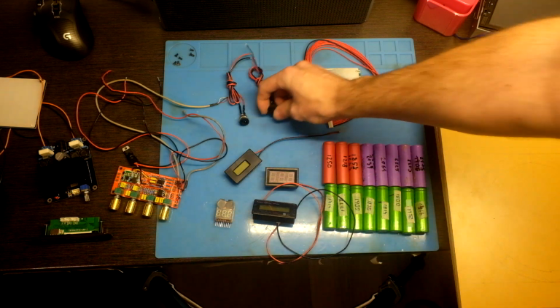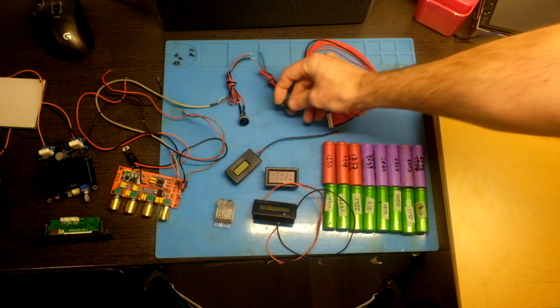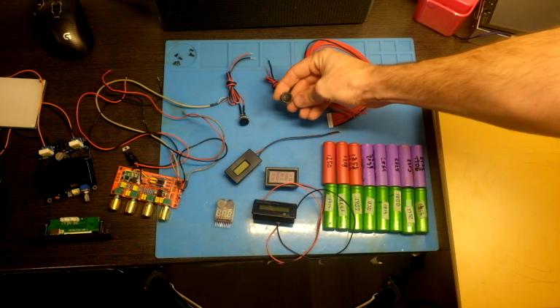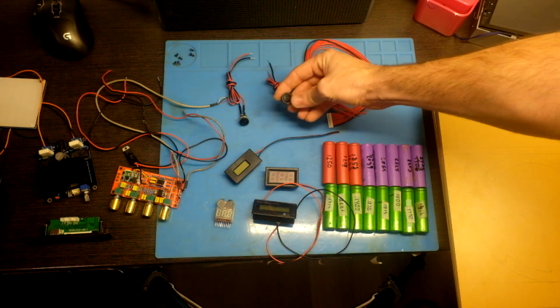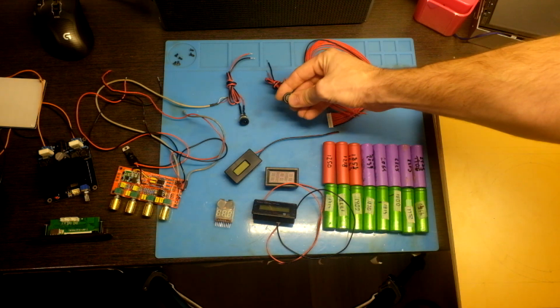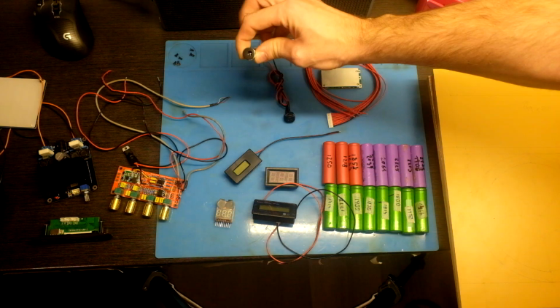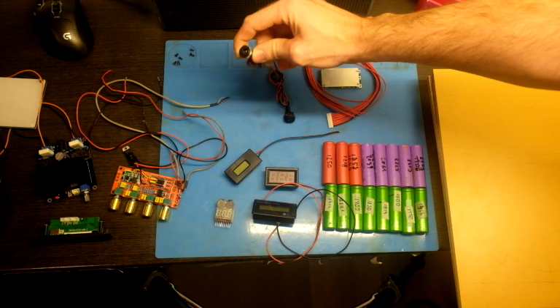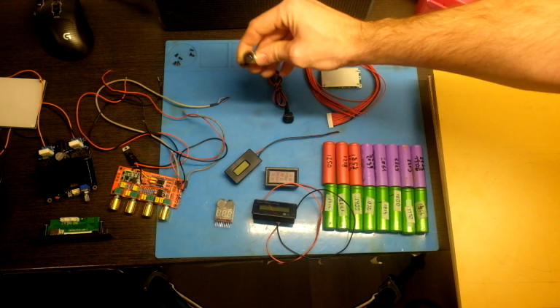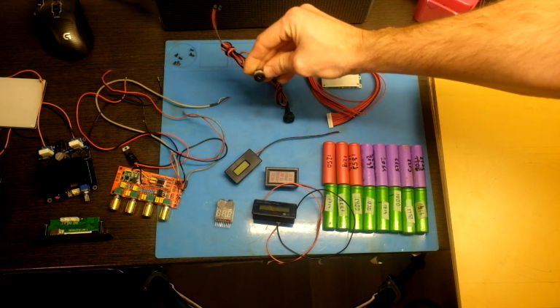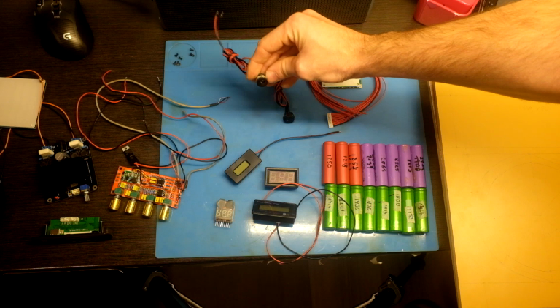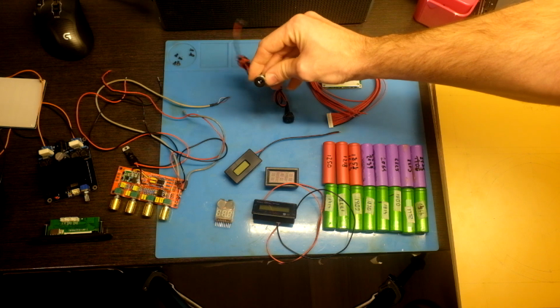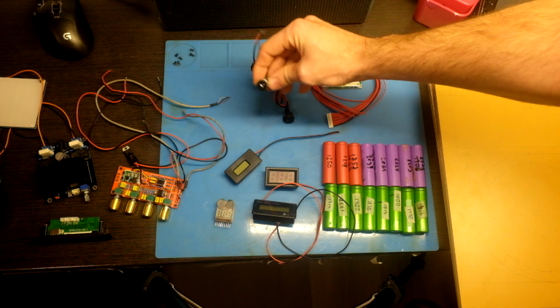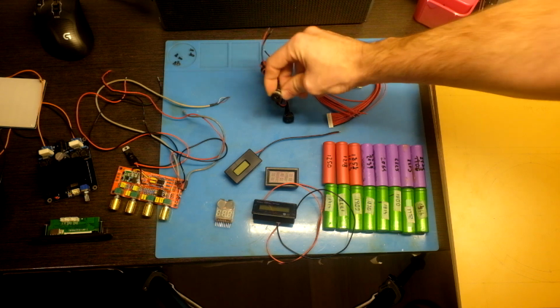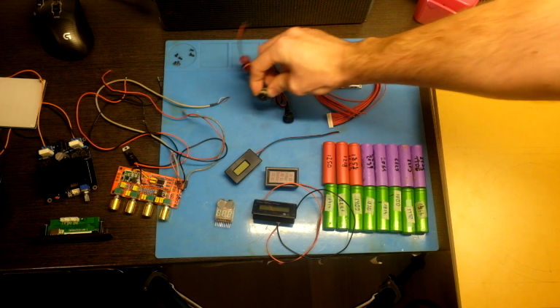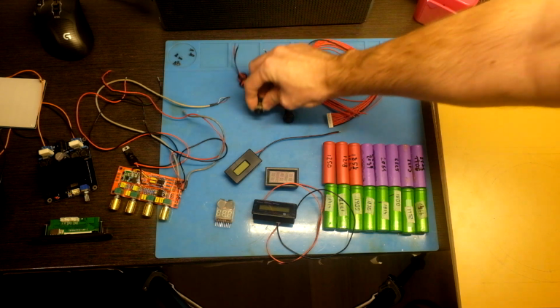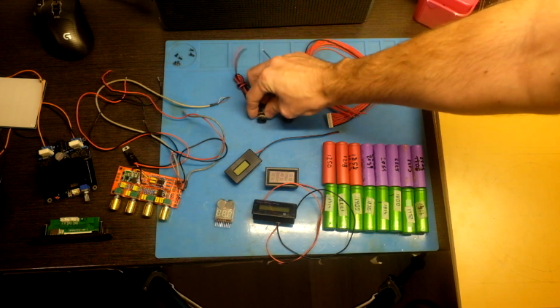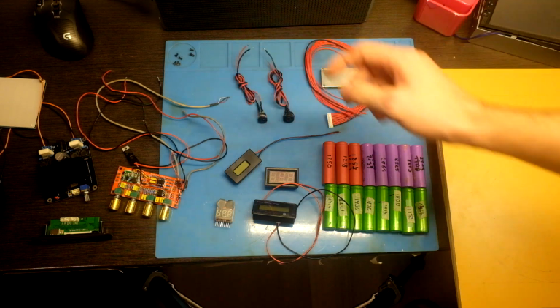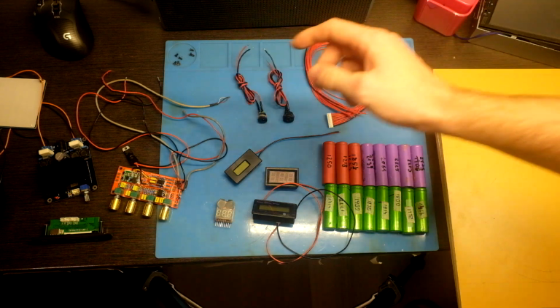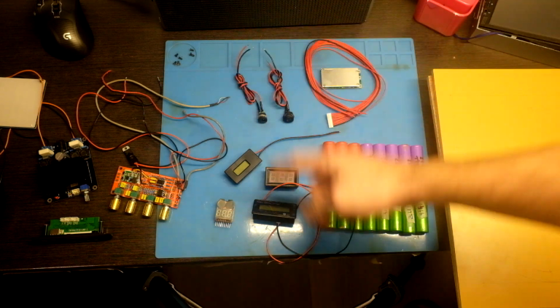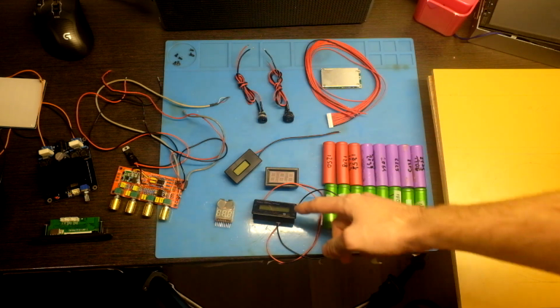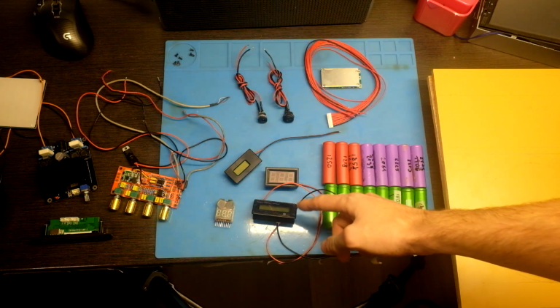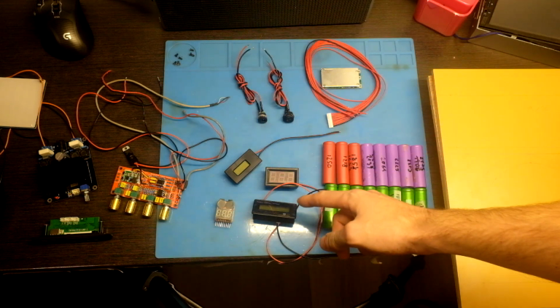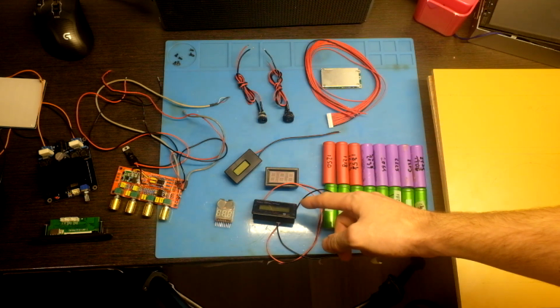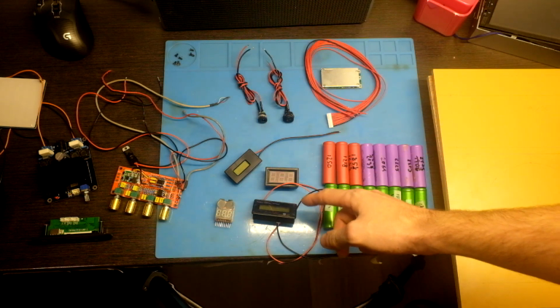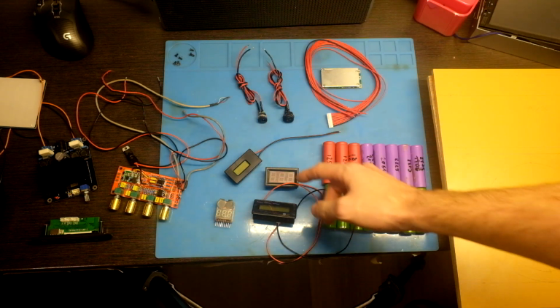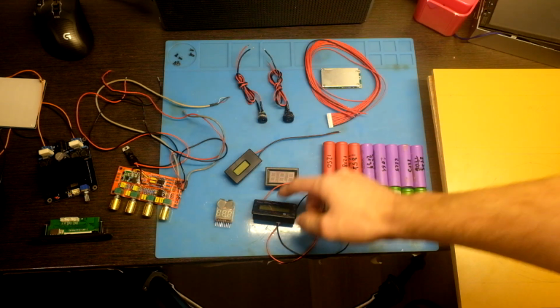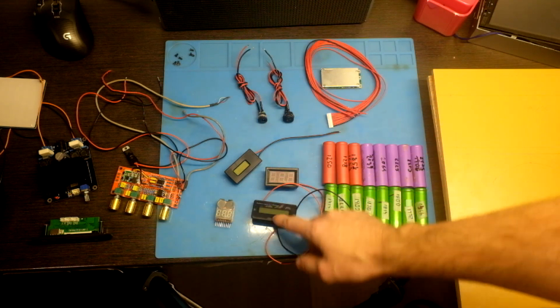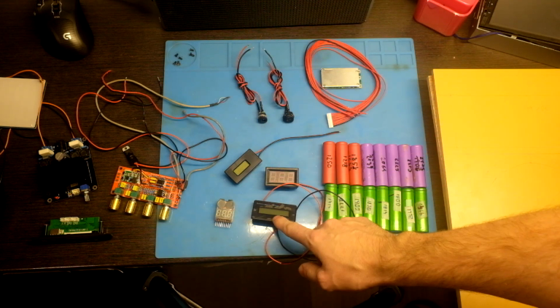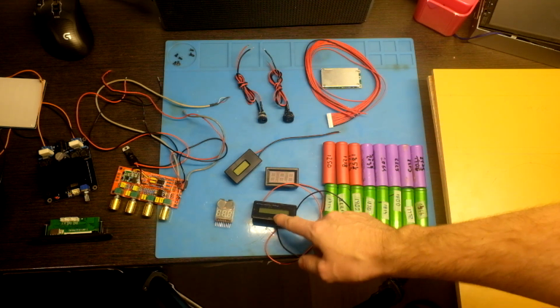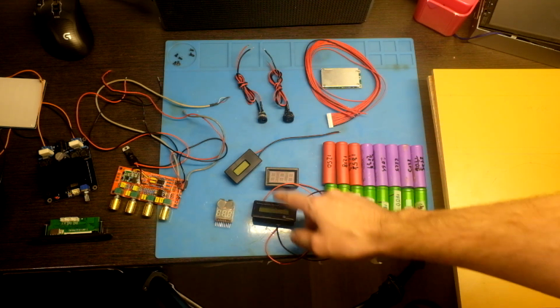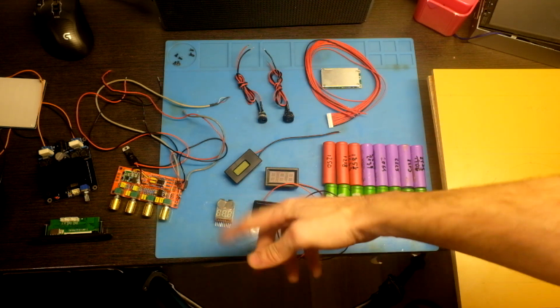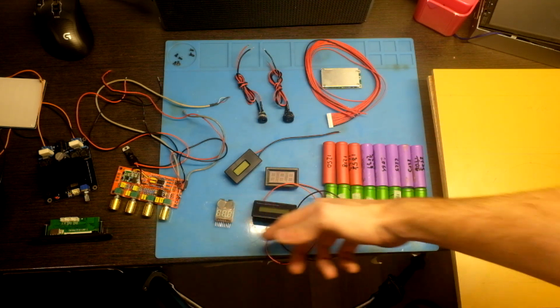A power switch, a DC jack socket for charging, and next is a voltmeter.